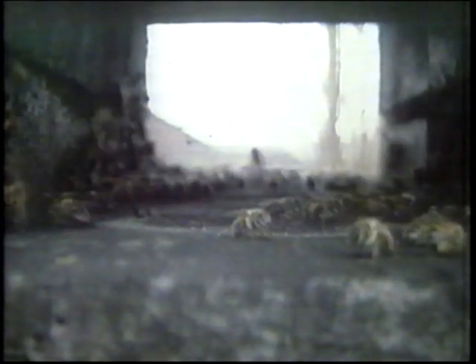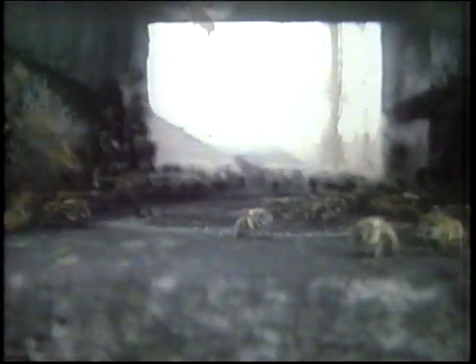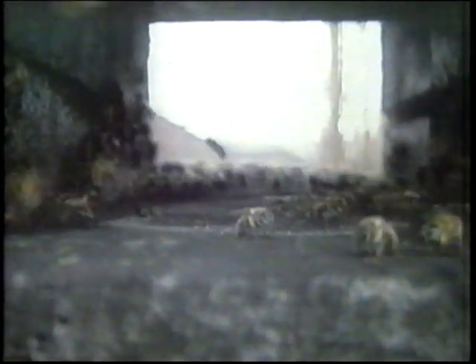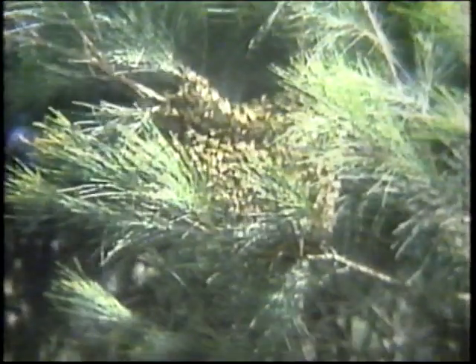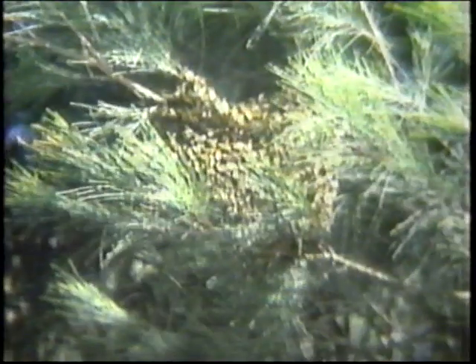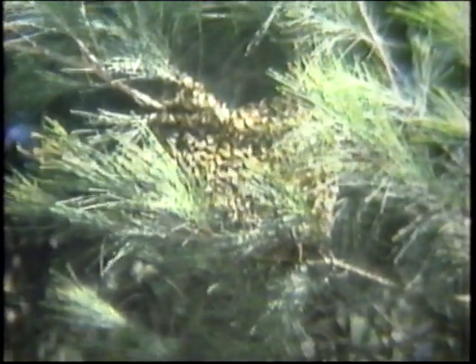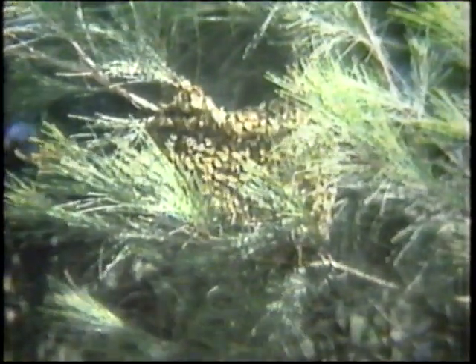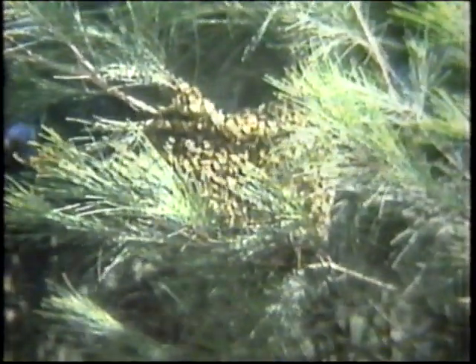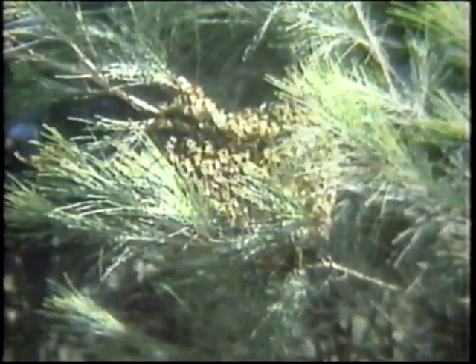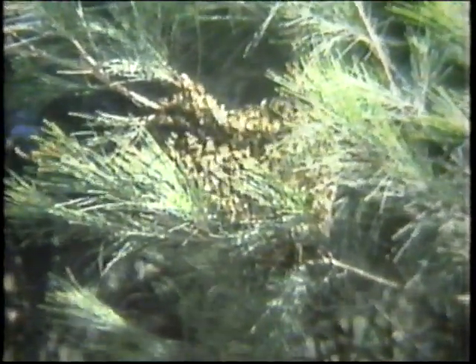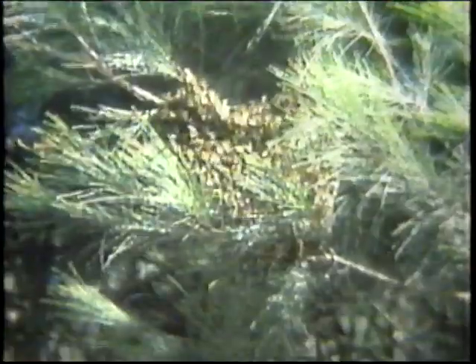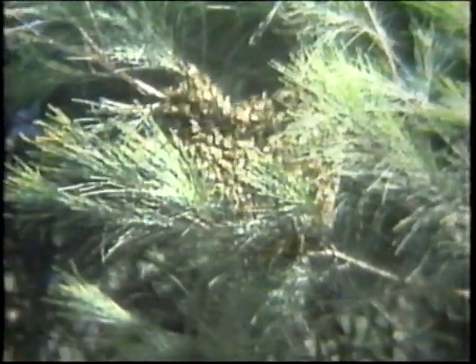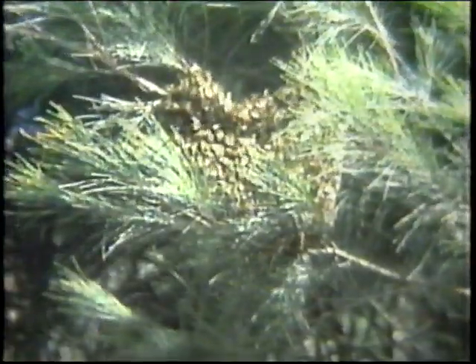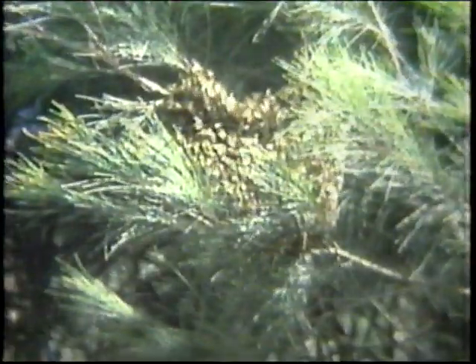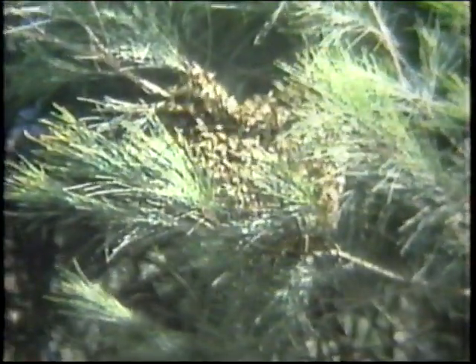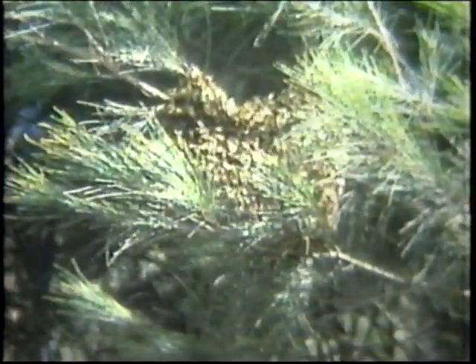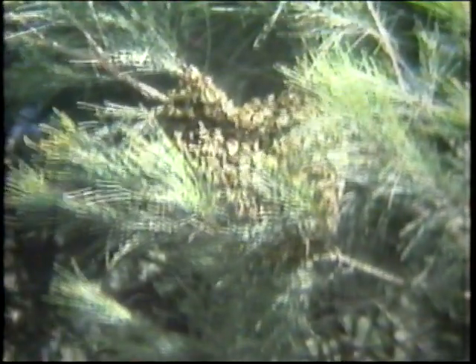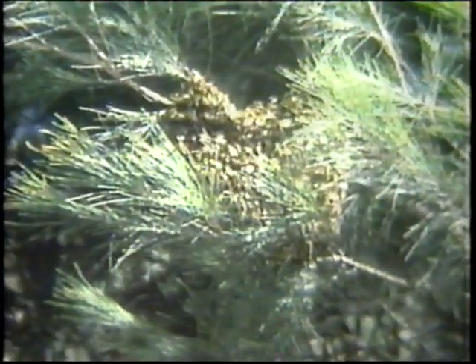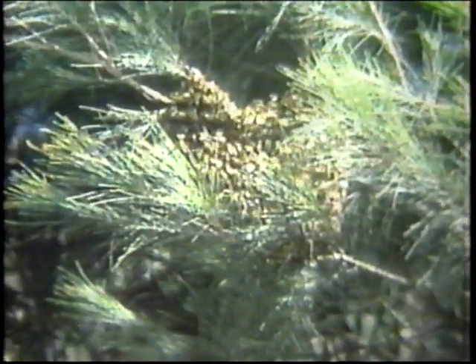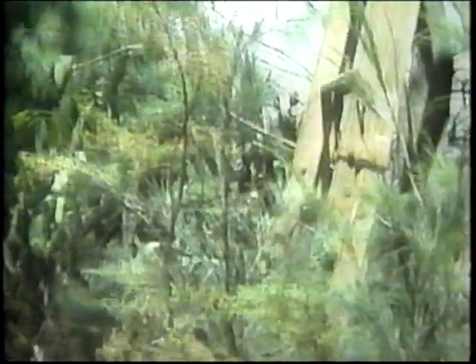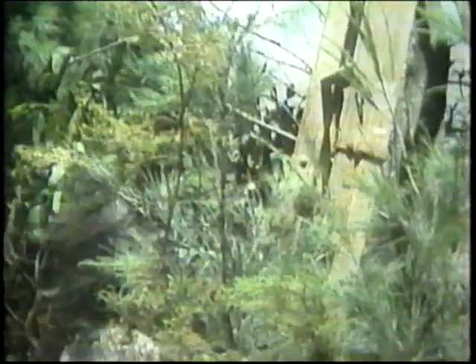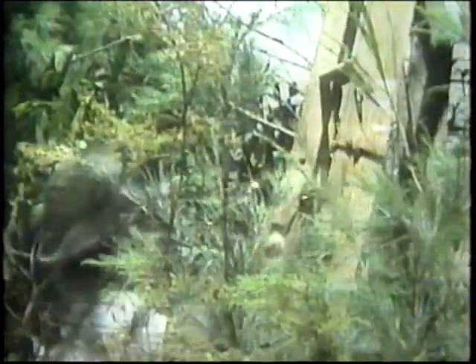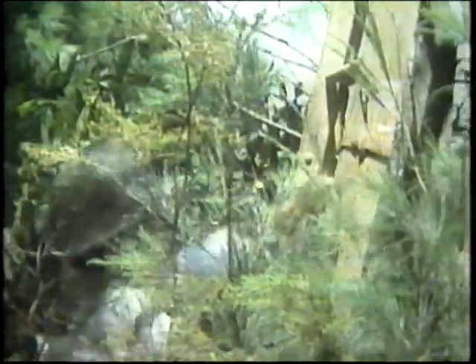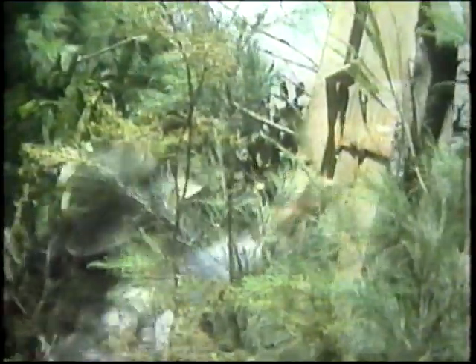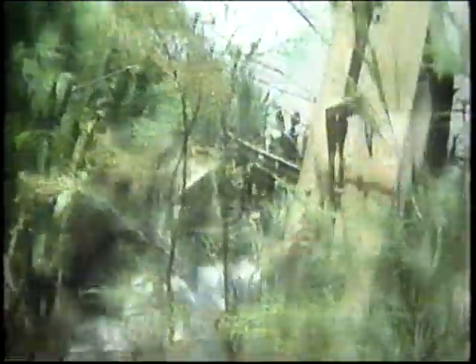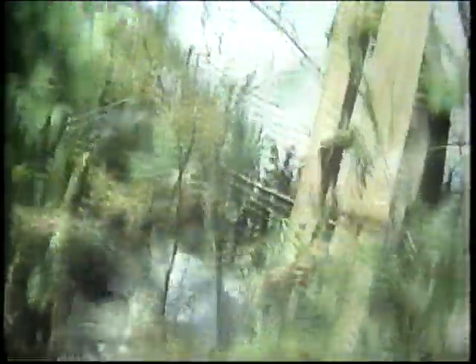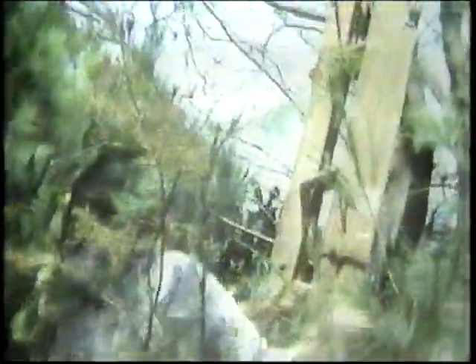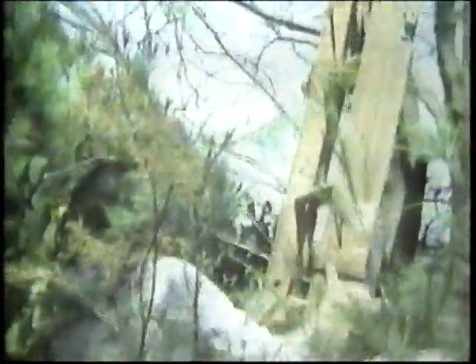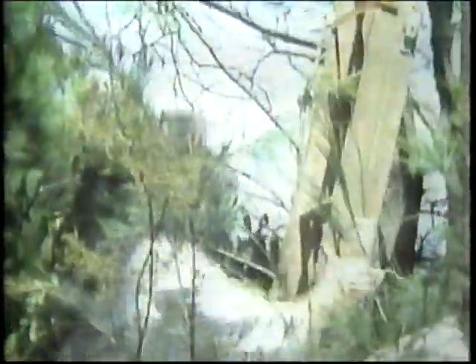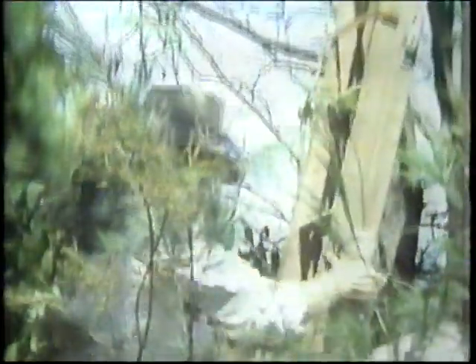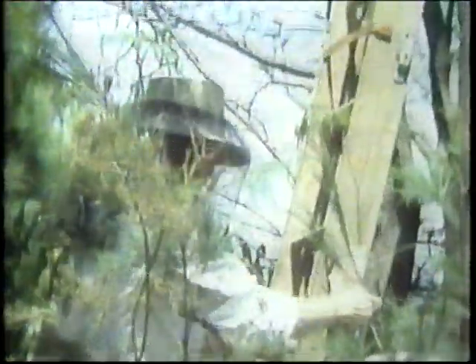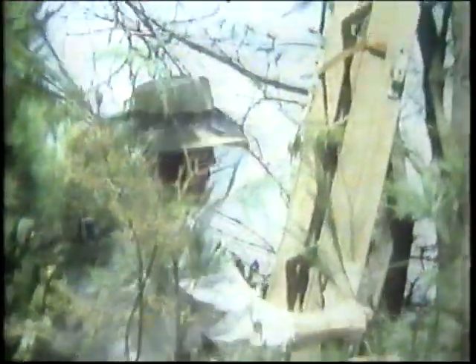A swarm of bees is one way a beekeeper can start a new hive. All he has to do is catch them.